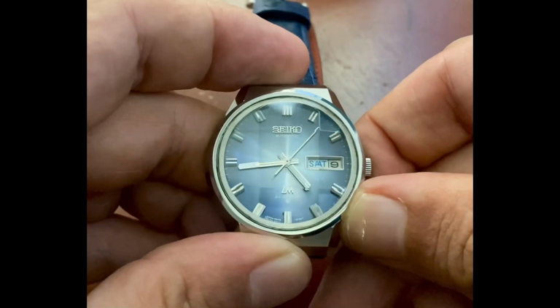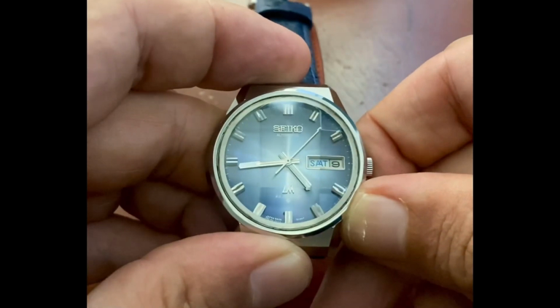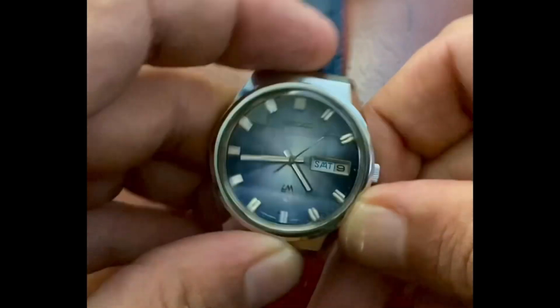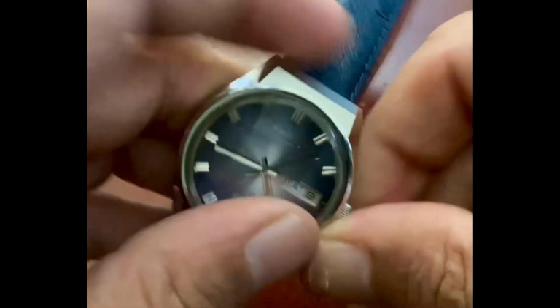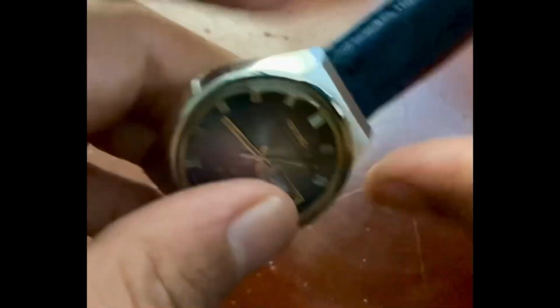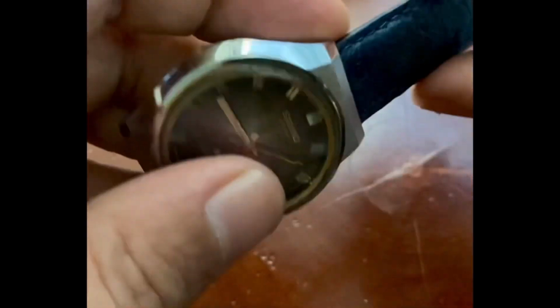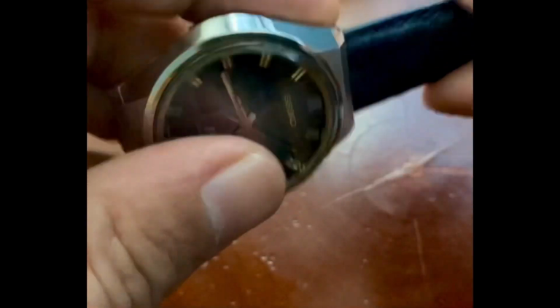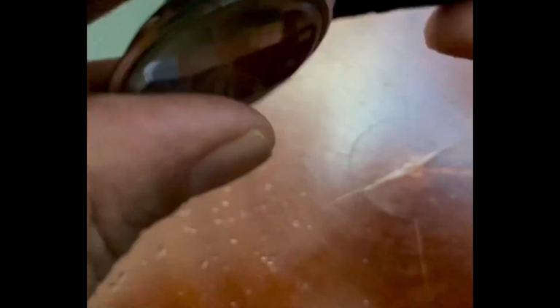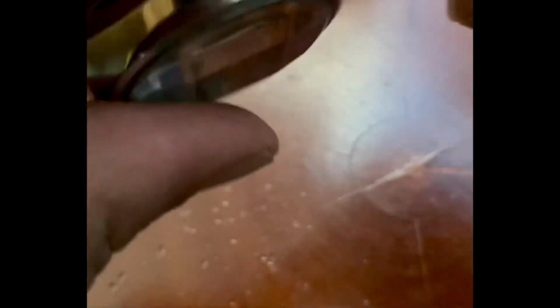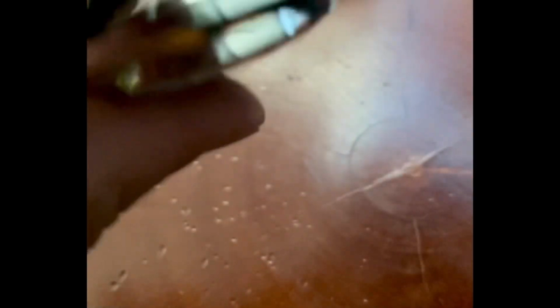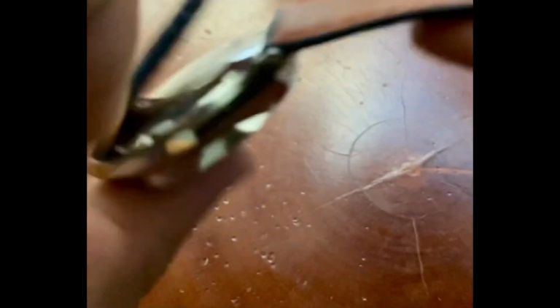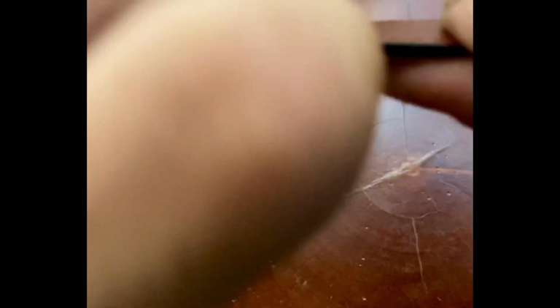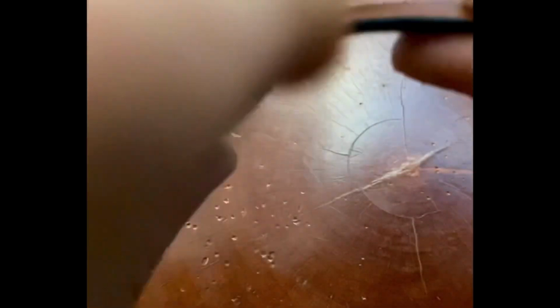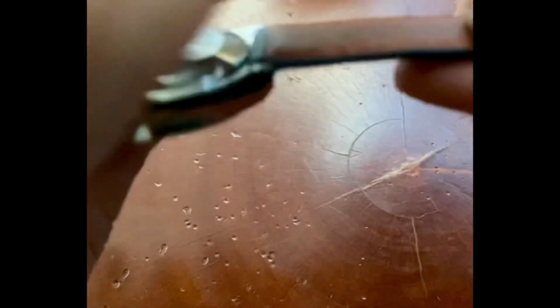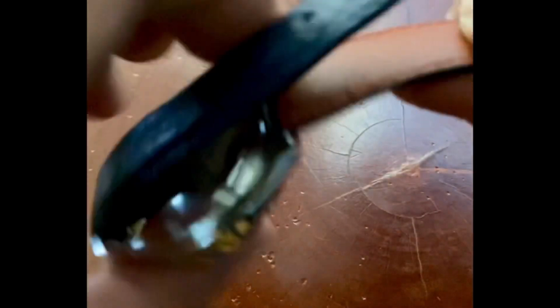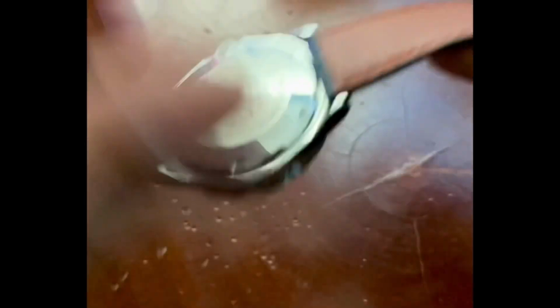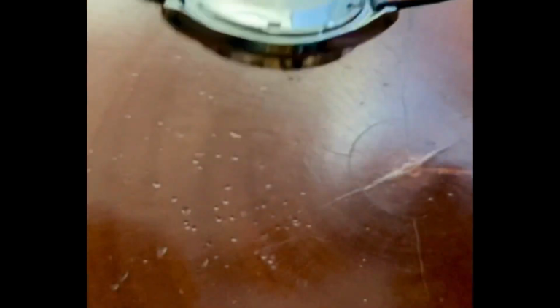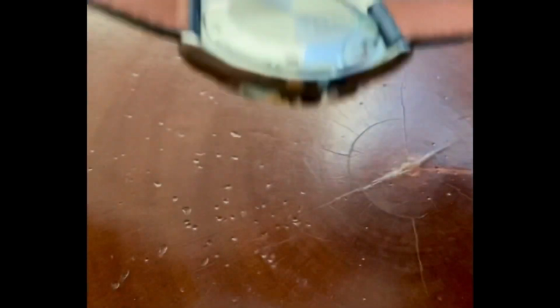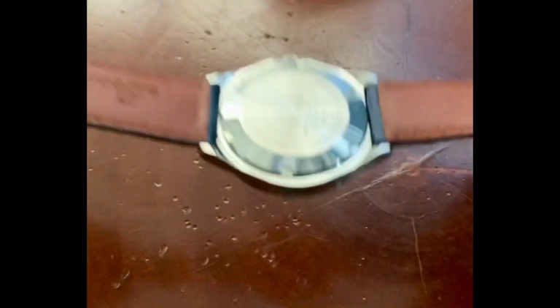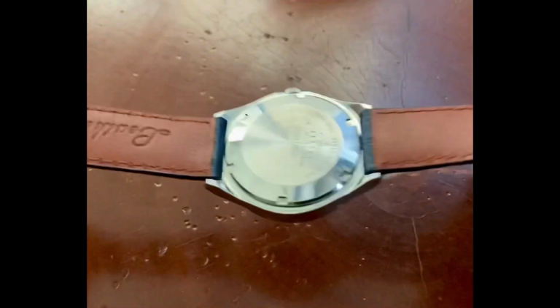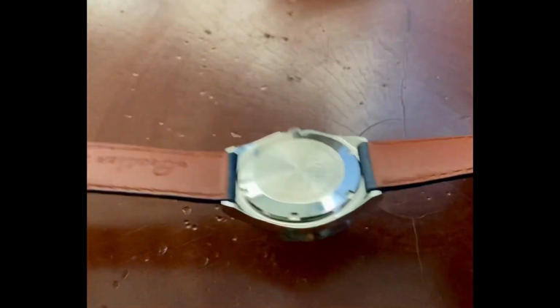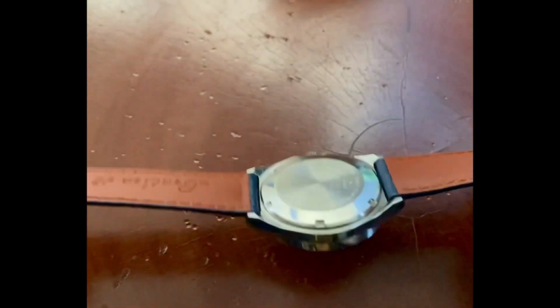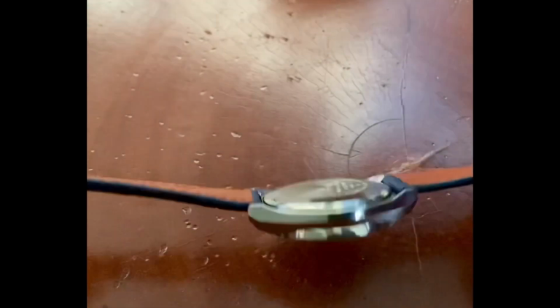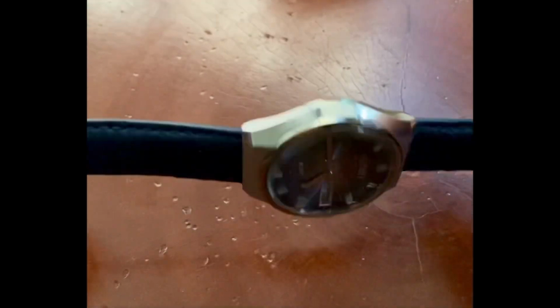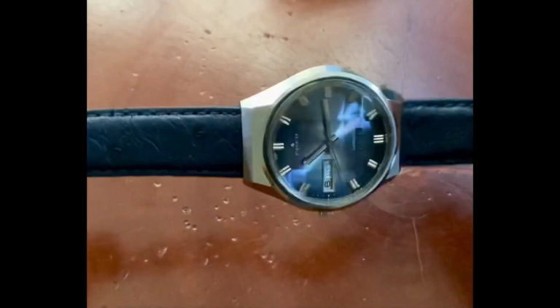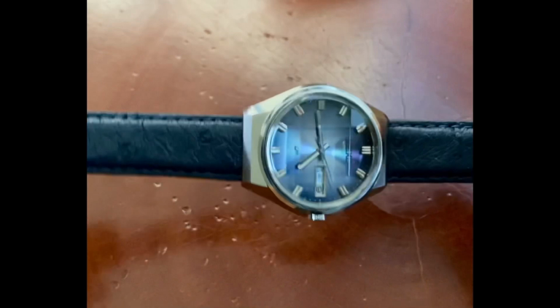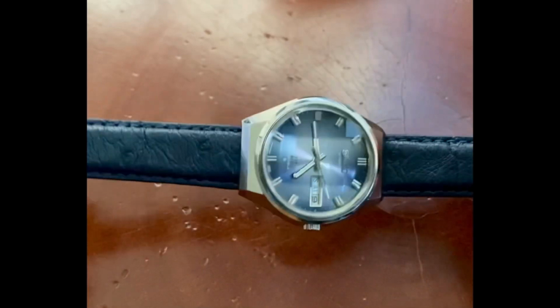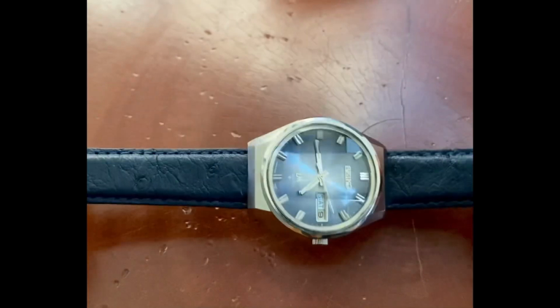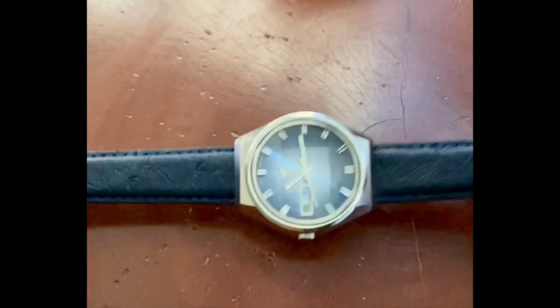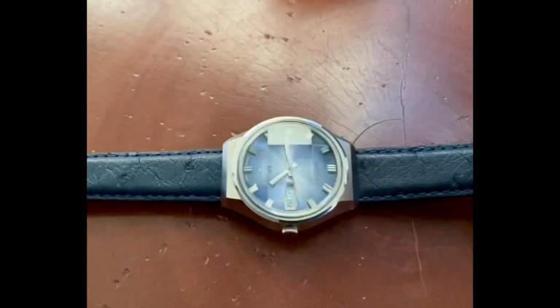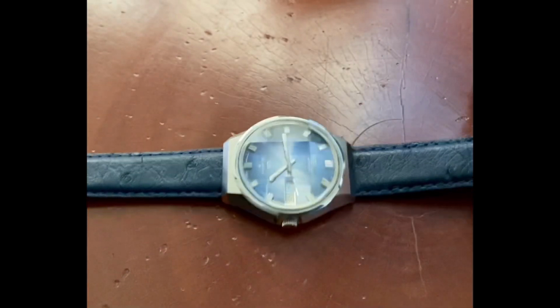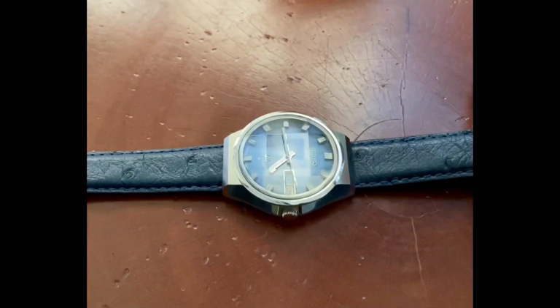And ladies and gentlemen, that's all there is to it. Thank you for joining Vintage Watch Street.